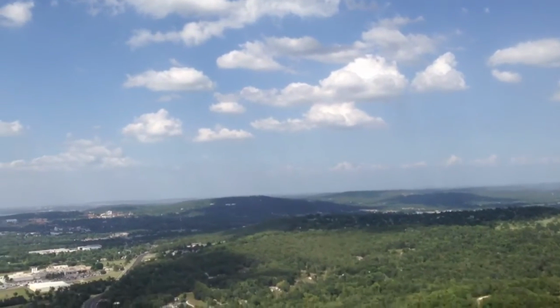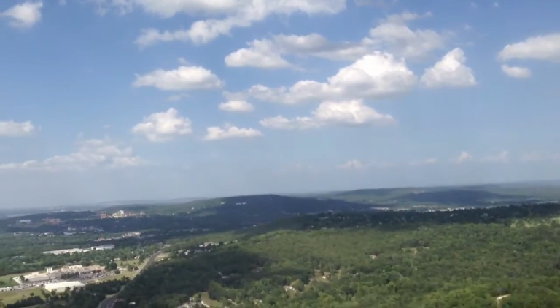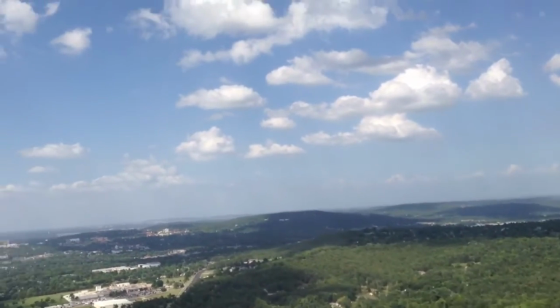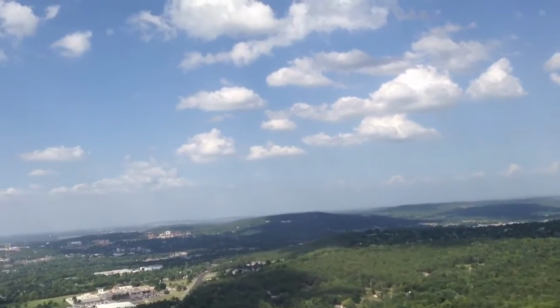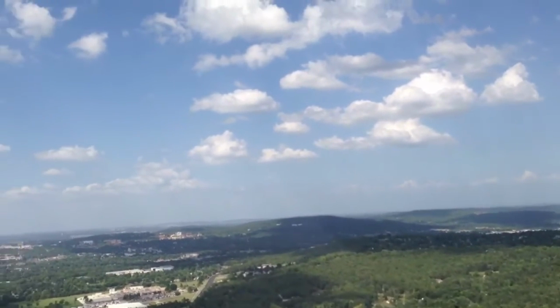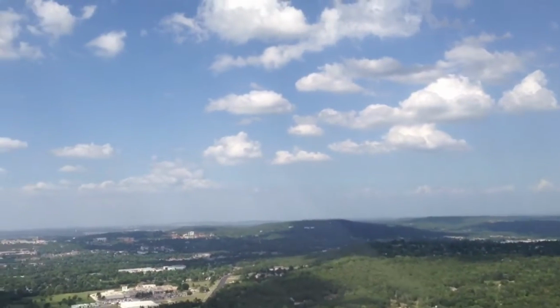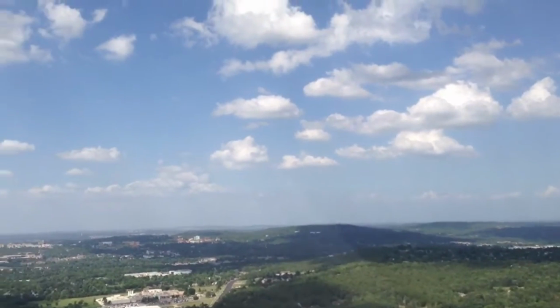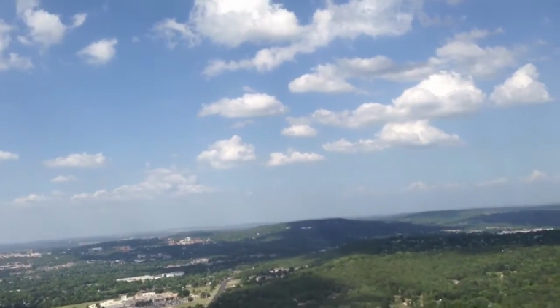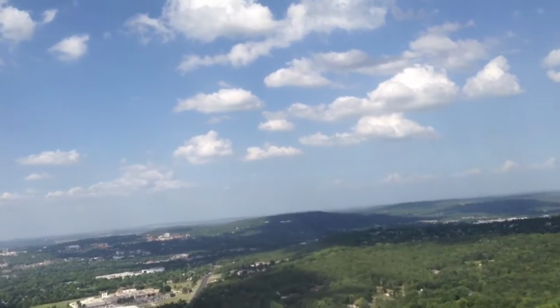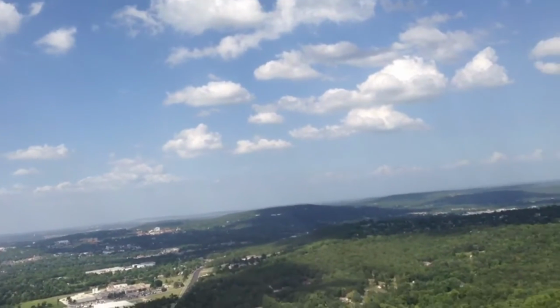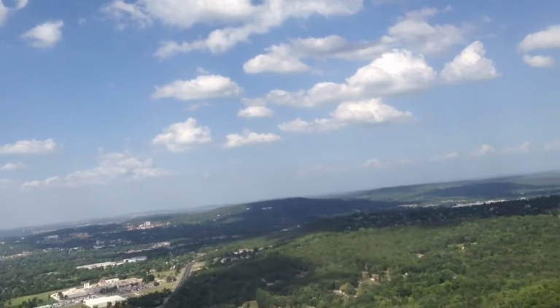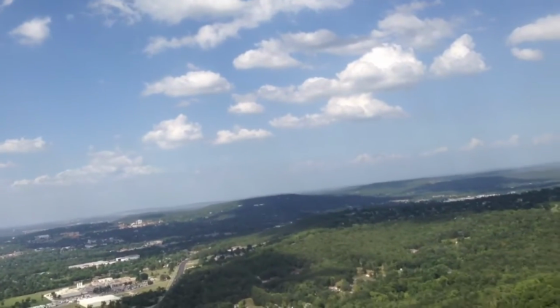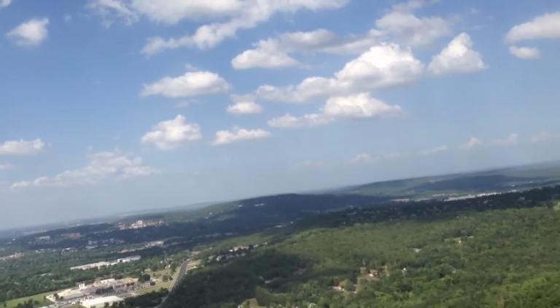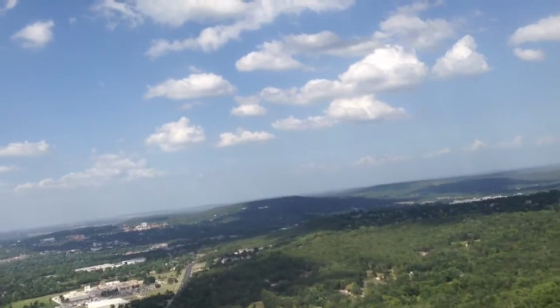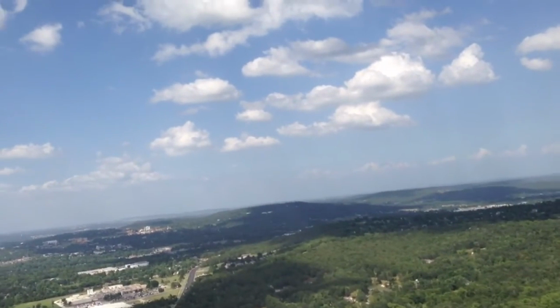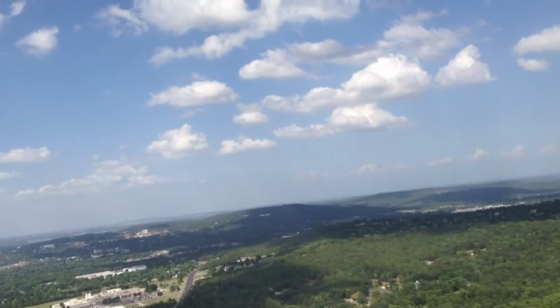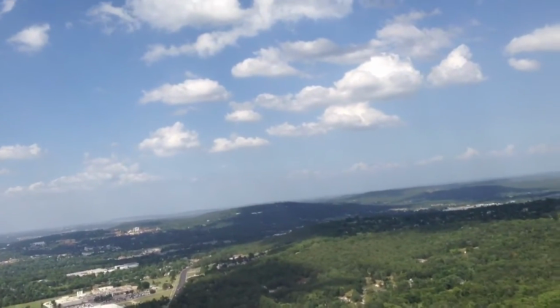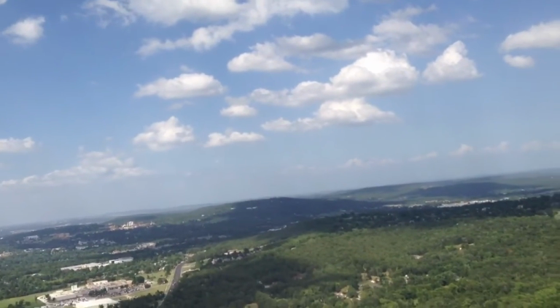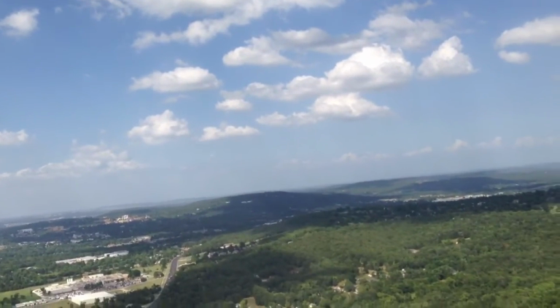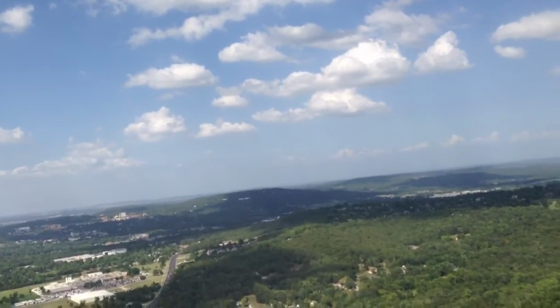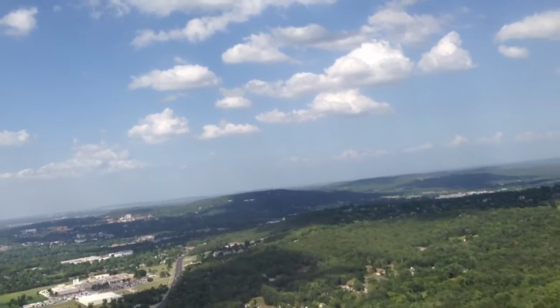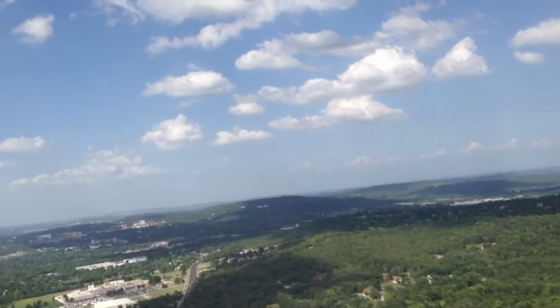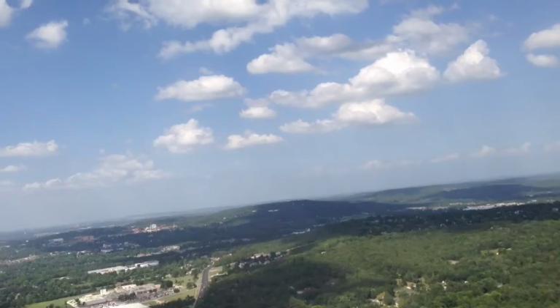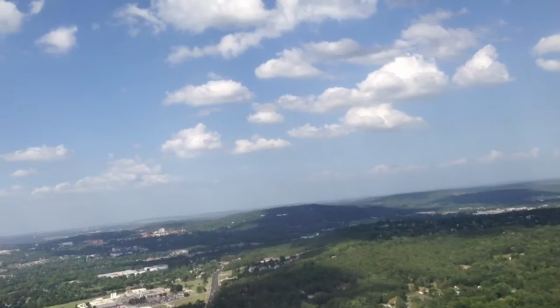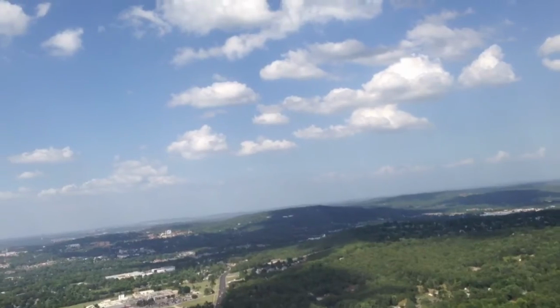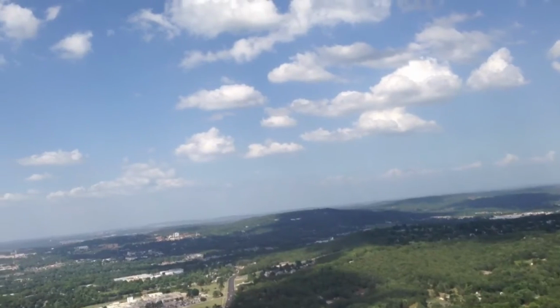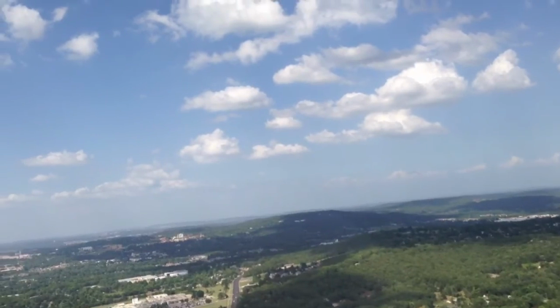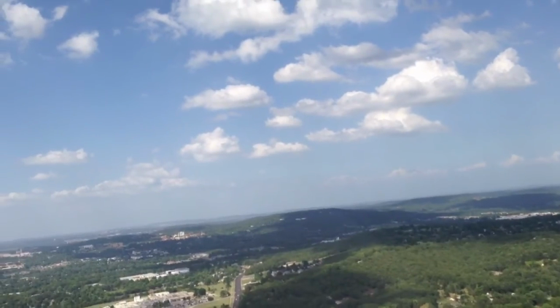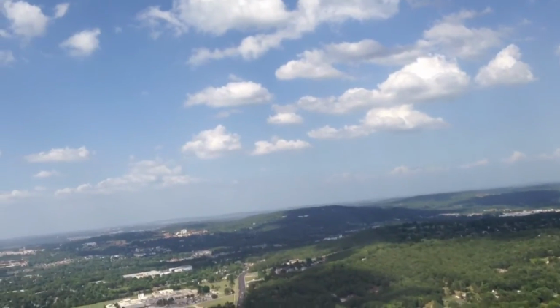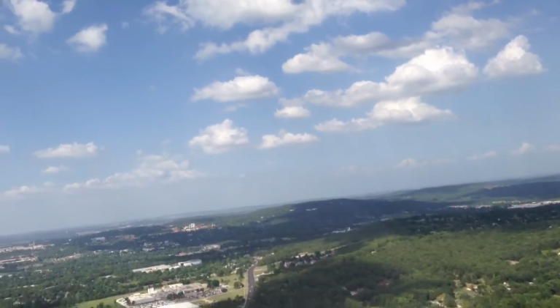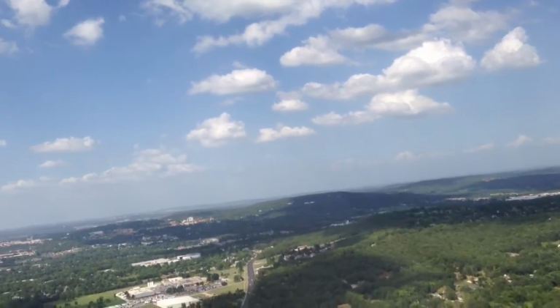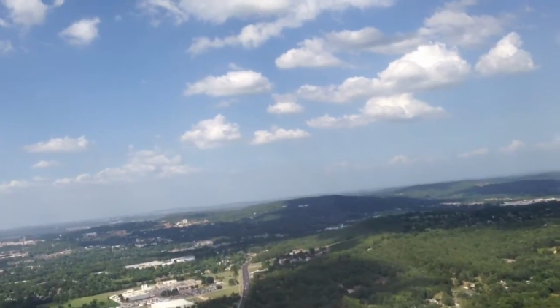Alright, so now we change over to 126.6. And we're going to talk to Razorback.